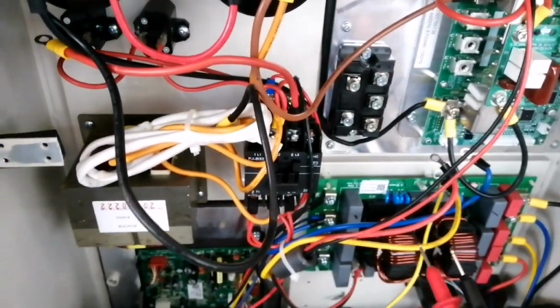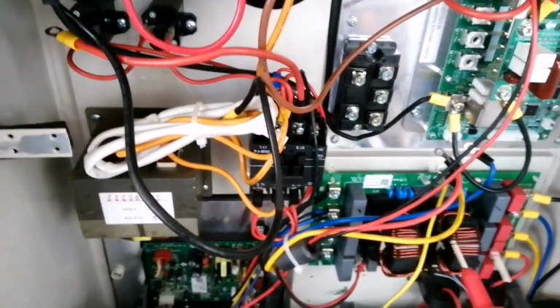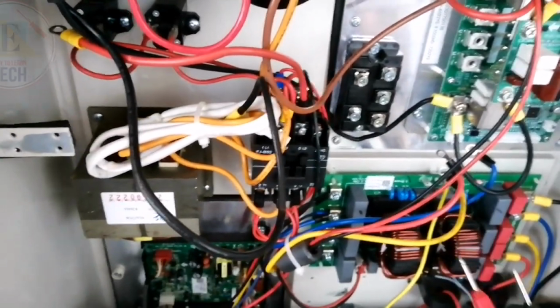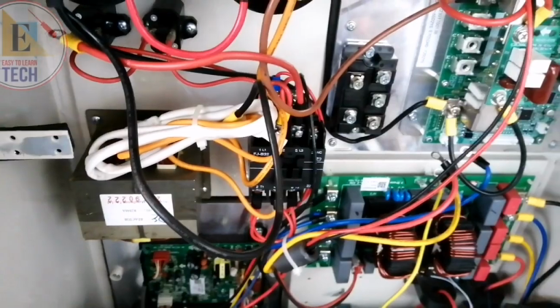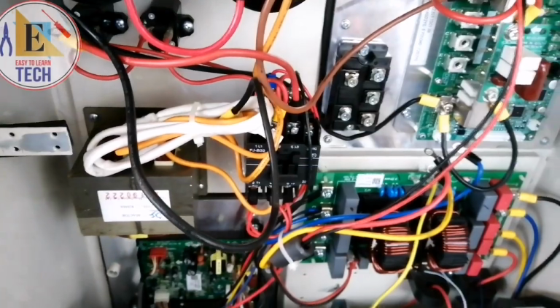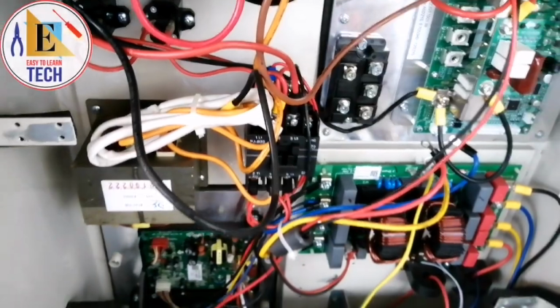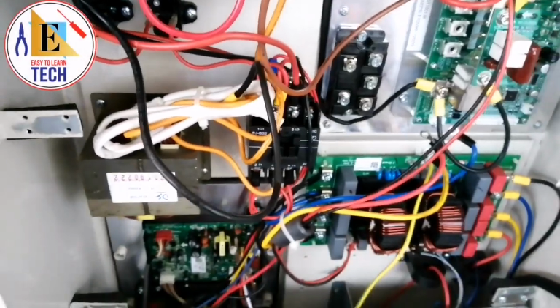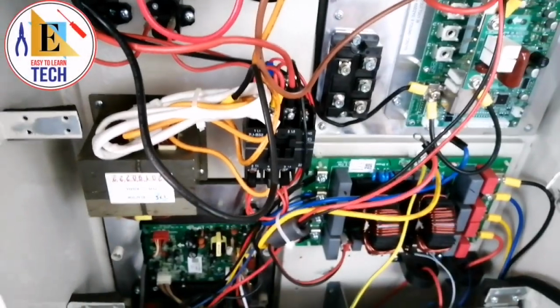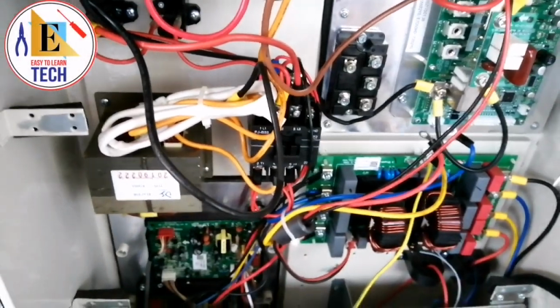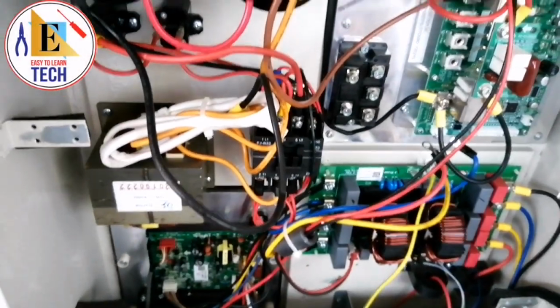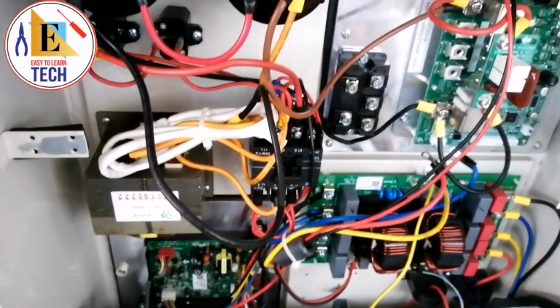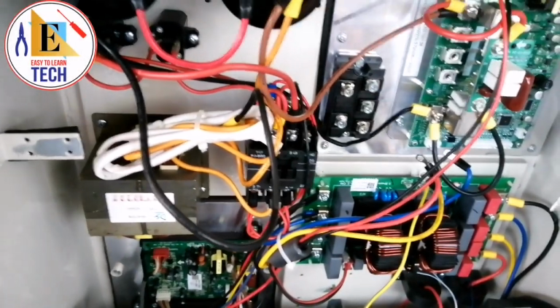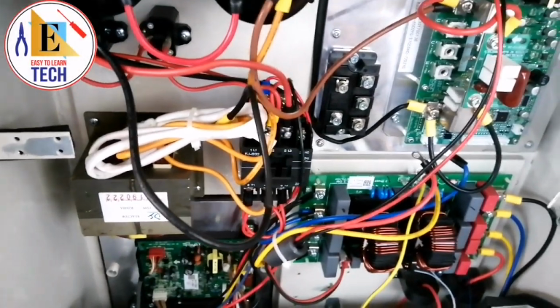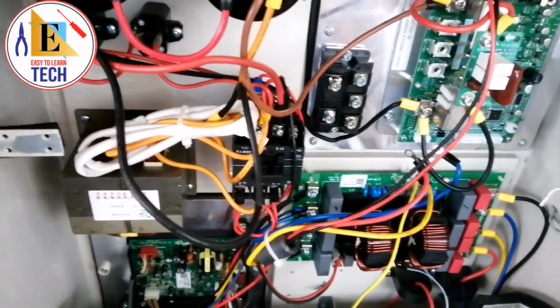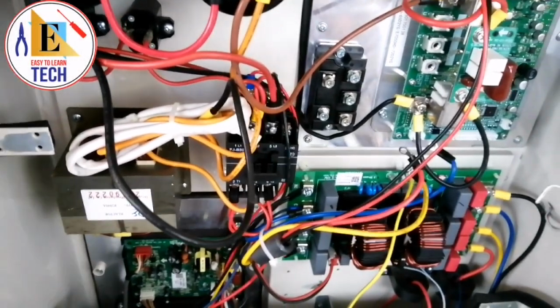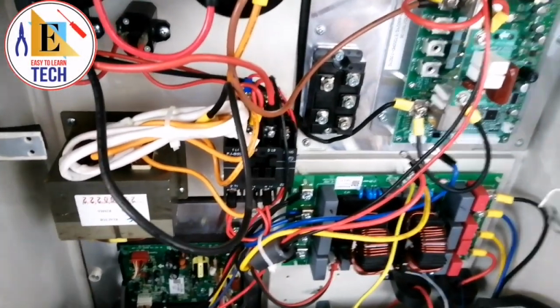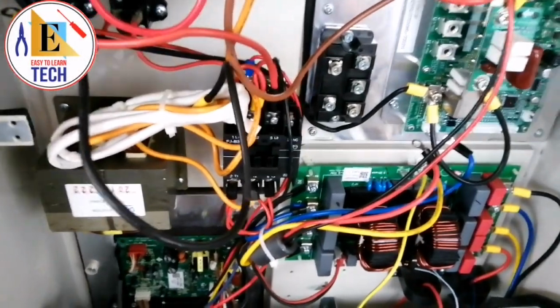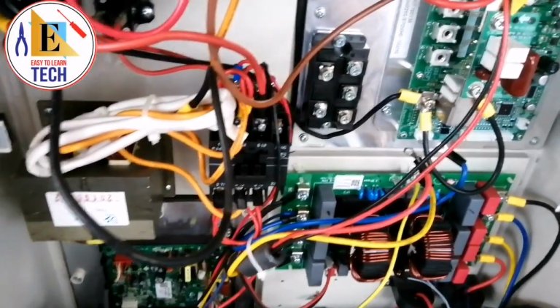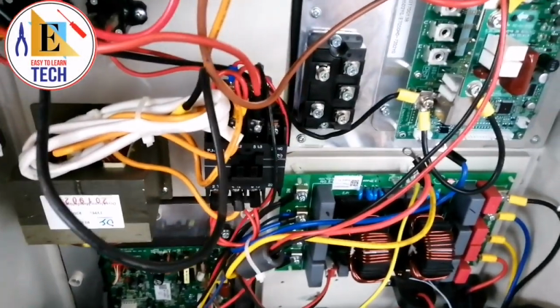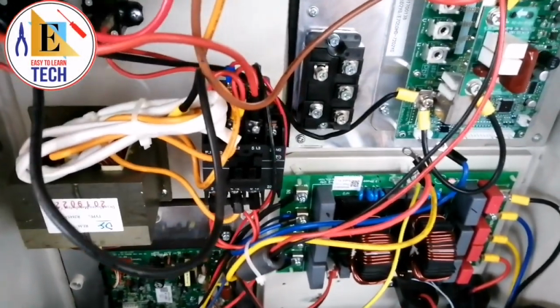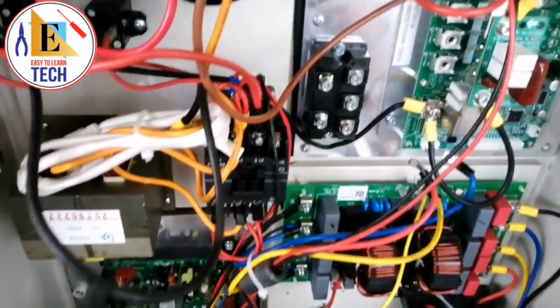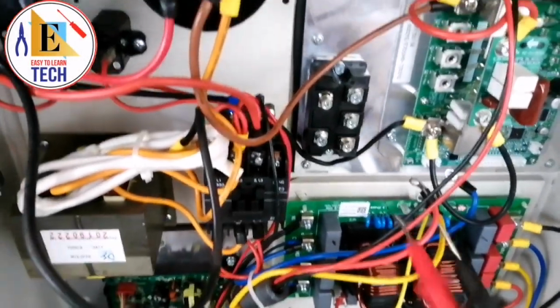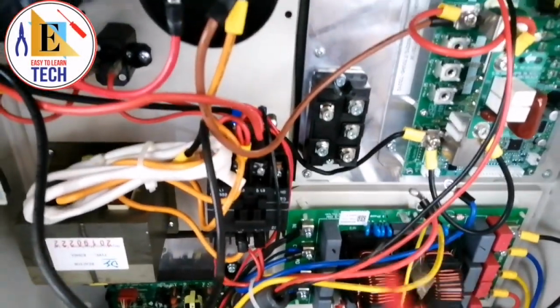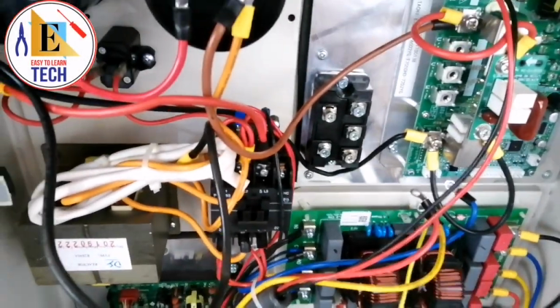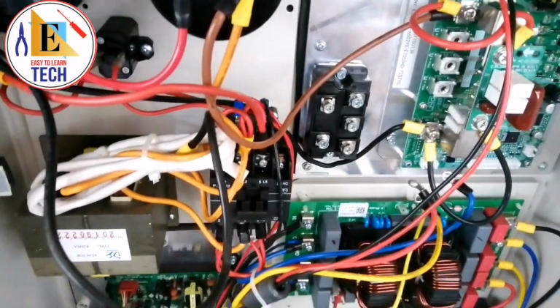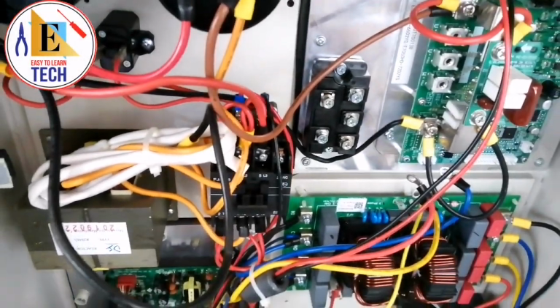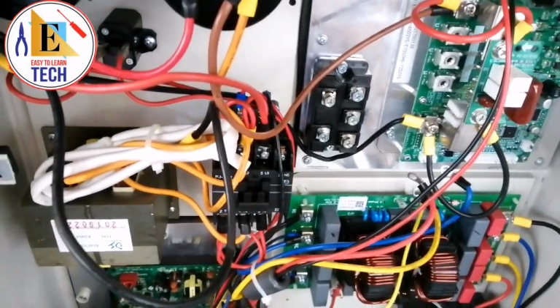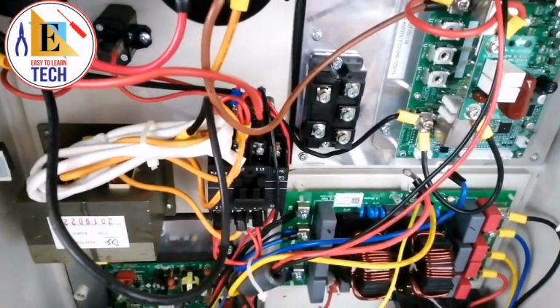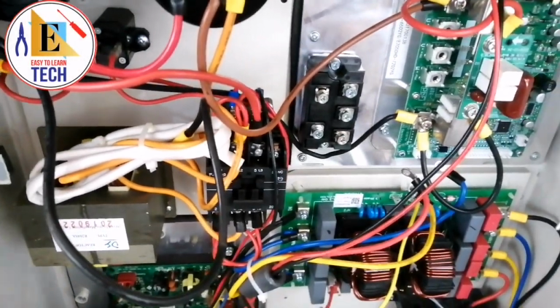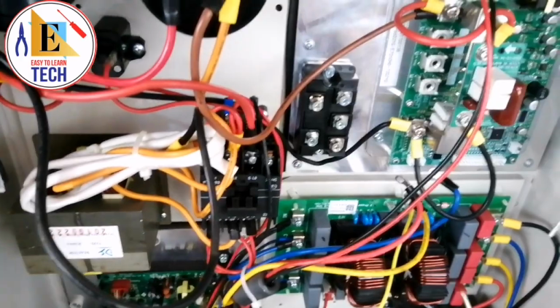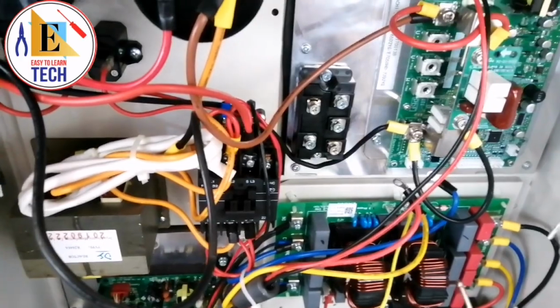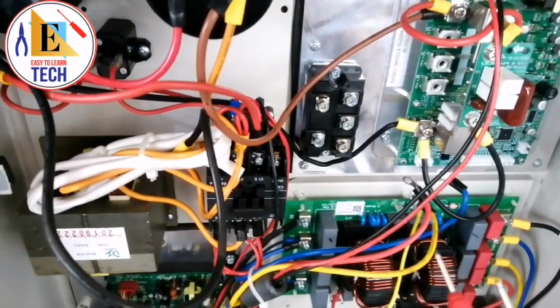We have kept the unit in standby mode — there is no power — and I have disconnected all the cables from it.